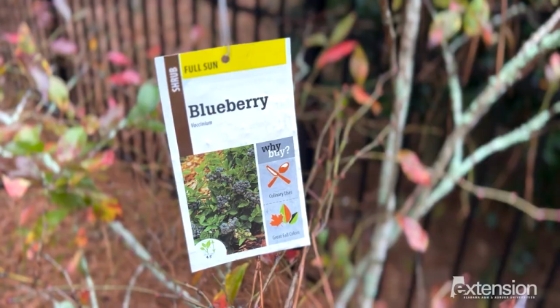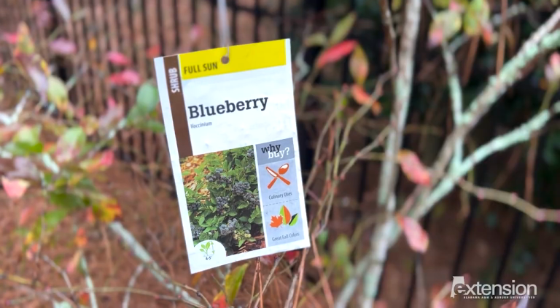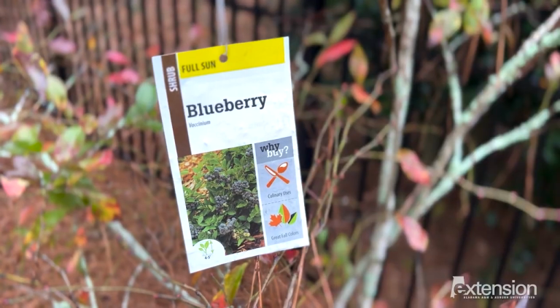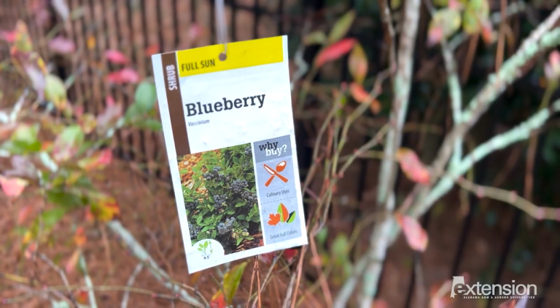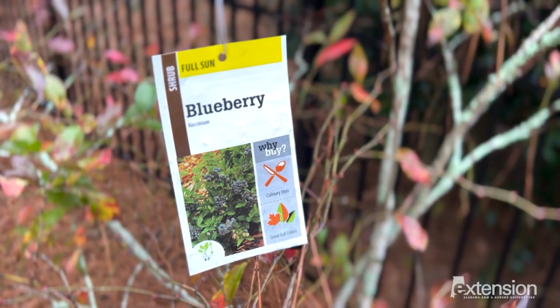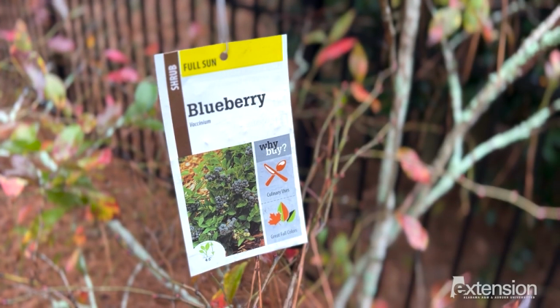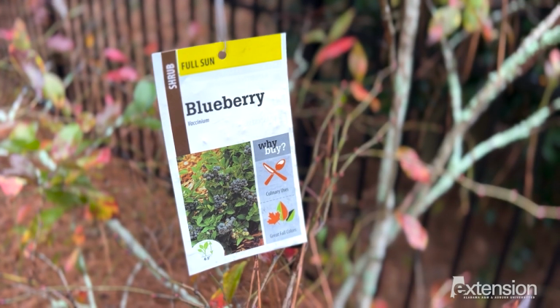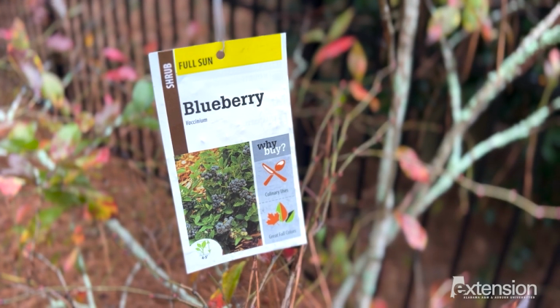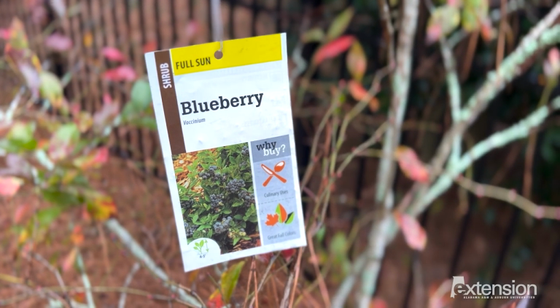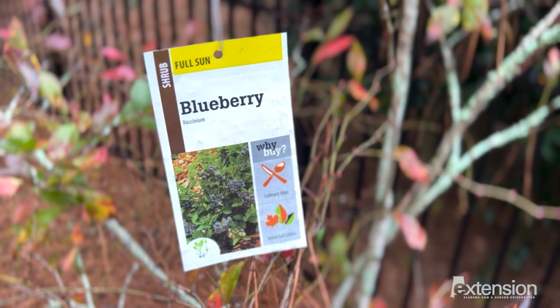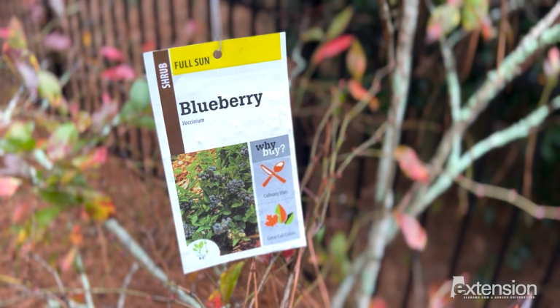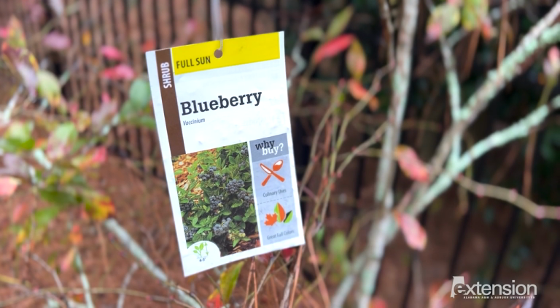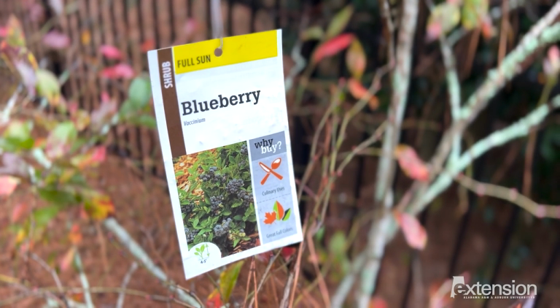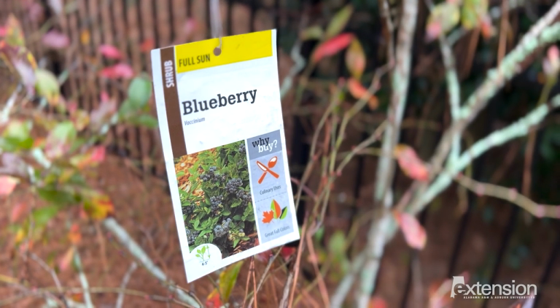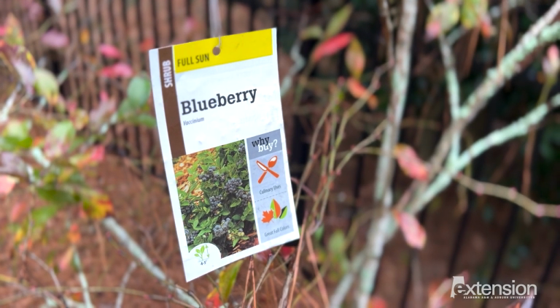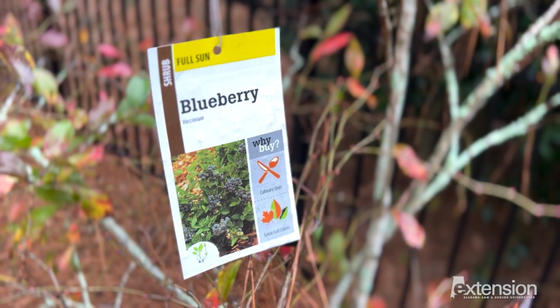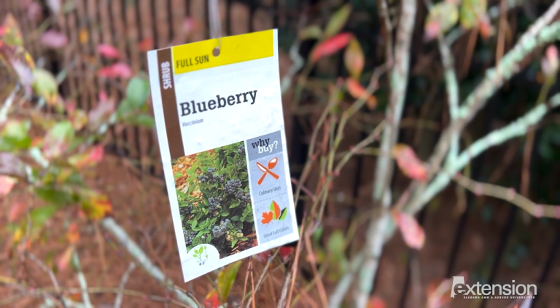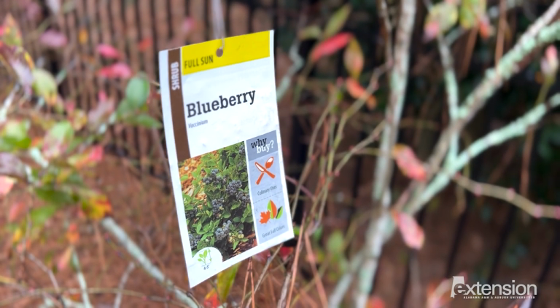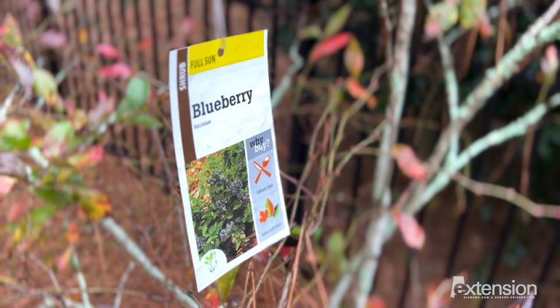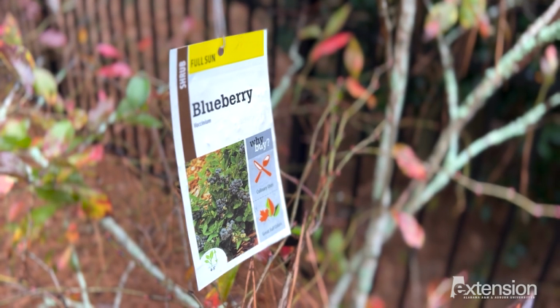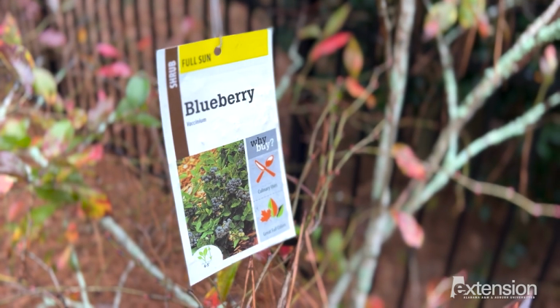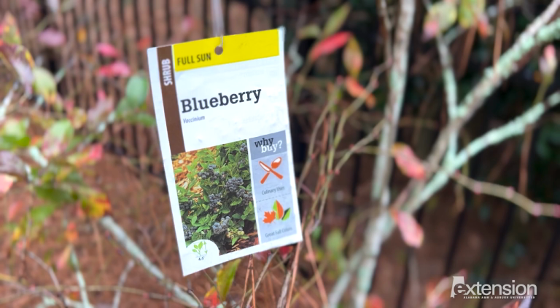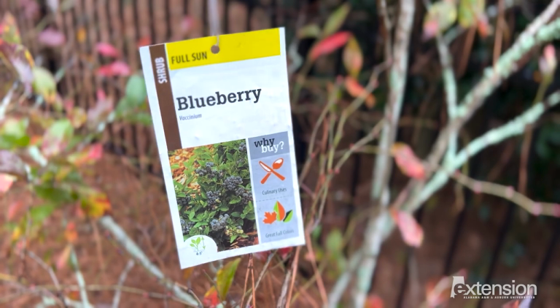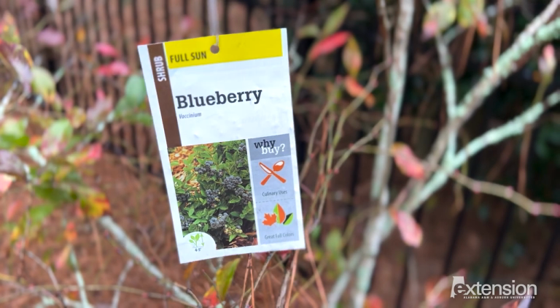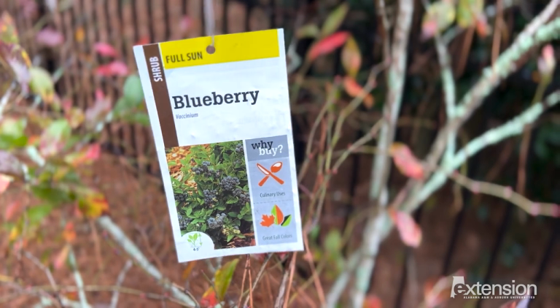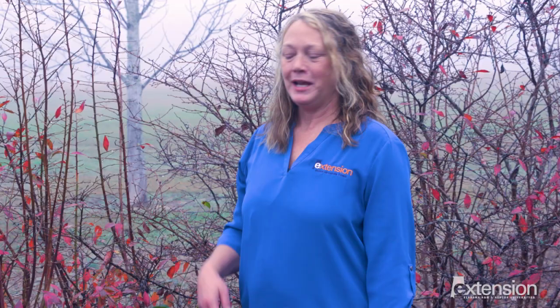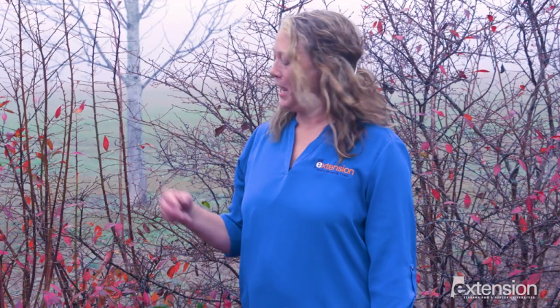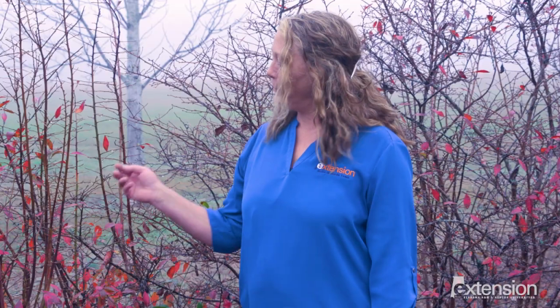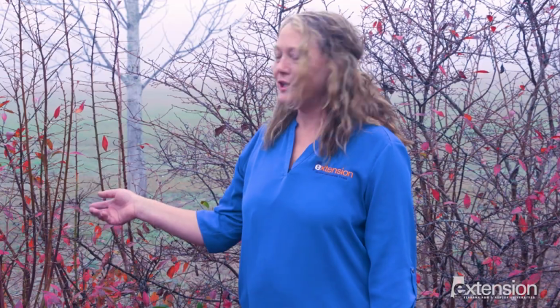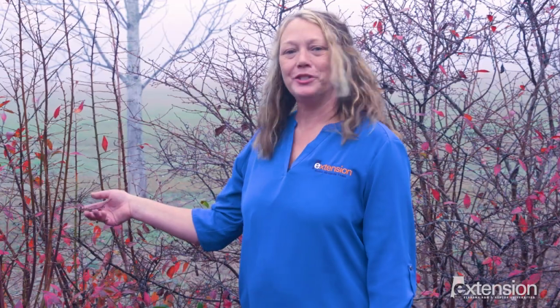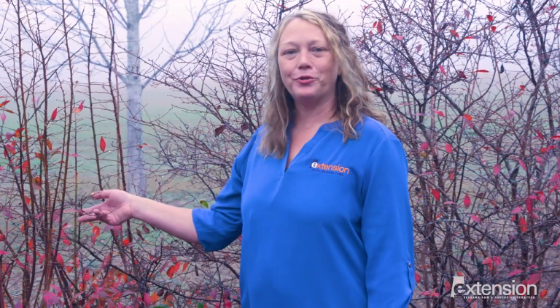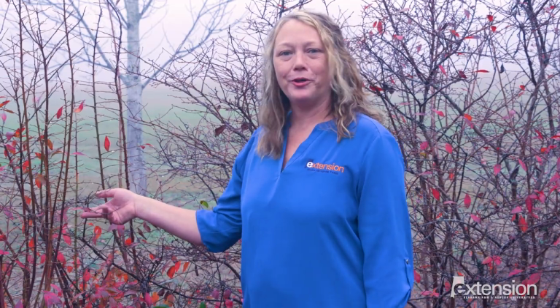Growing your own fruit can be very rewarding. Try adding blueberries to your garden and watch them grow.